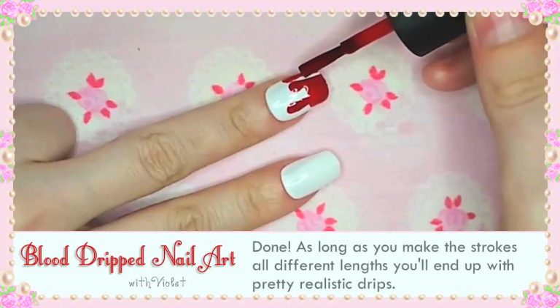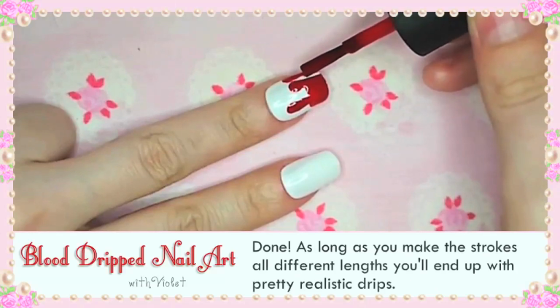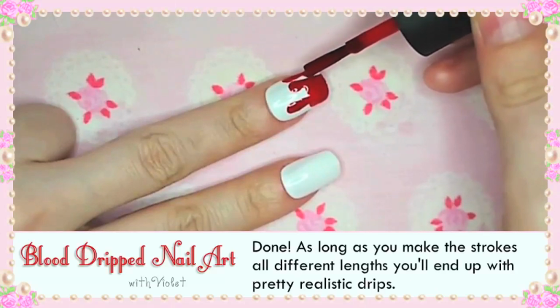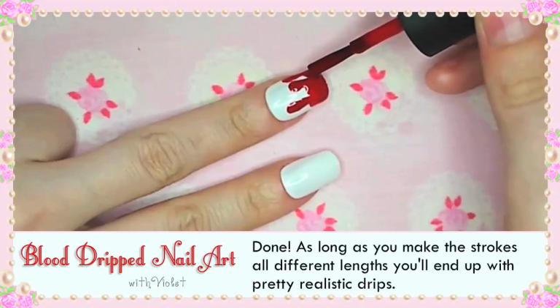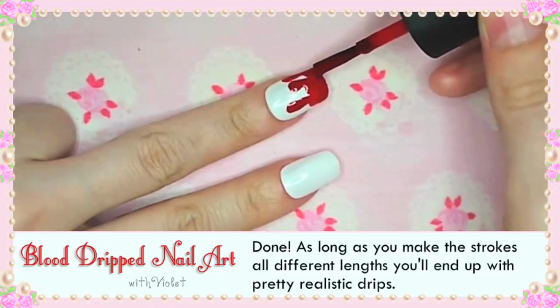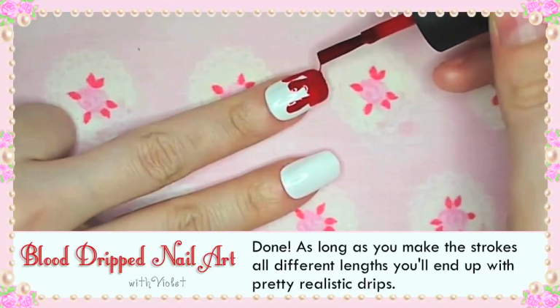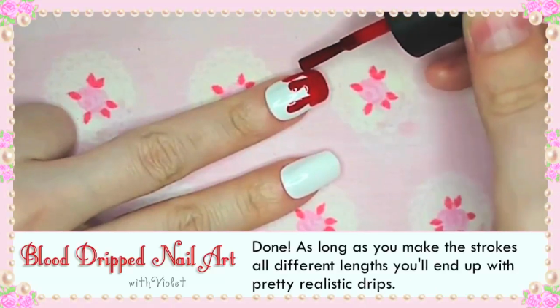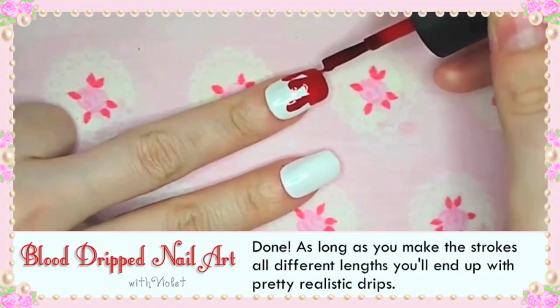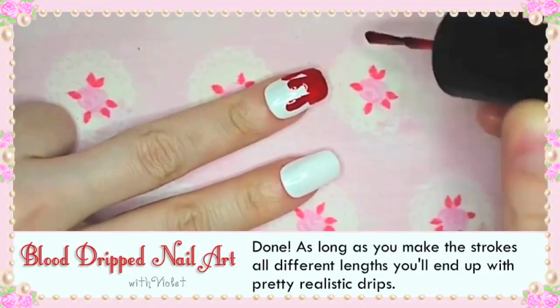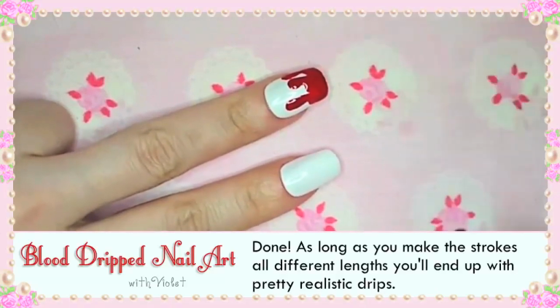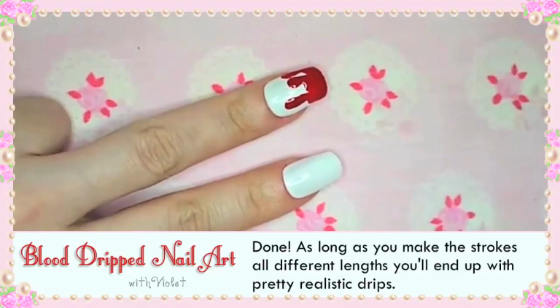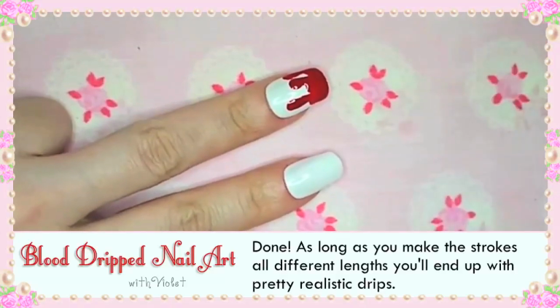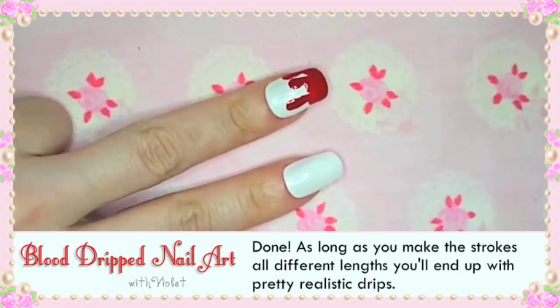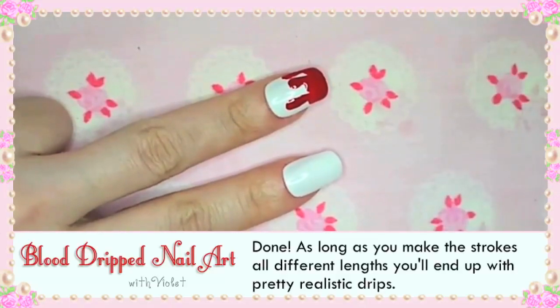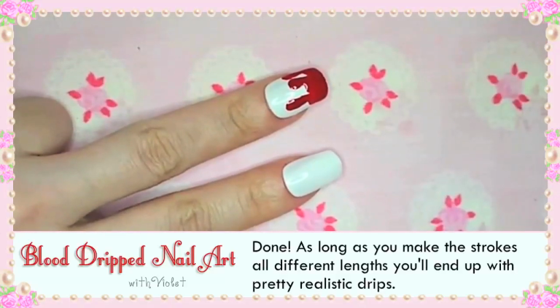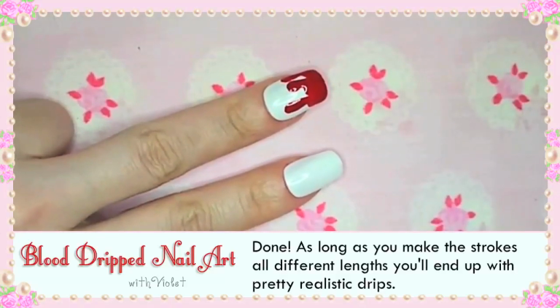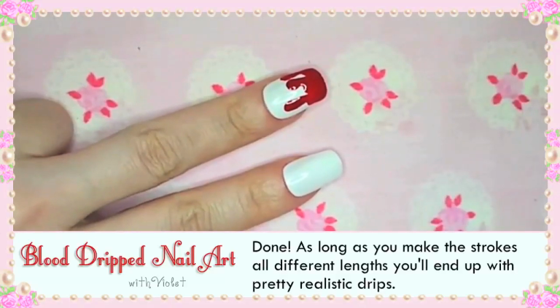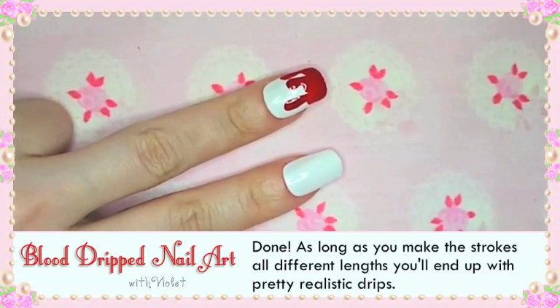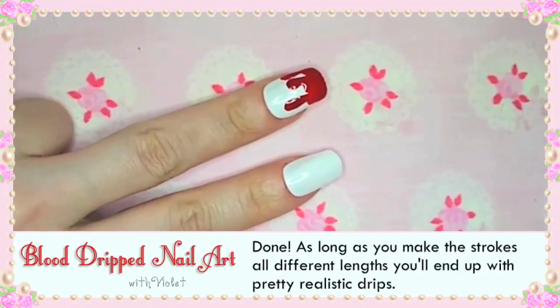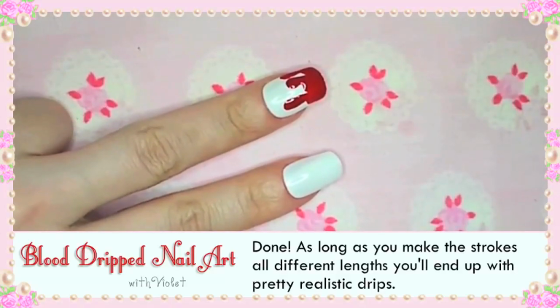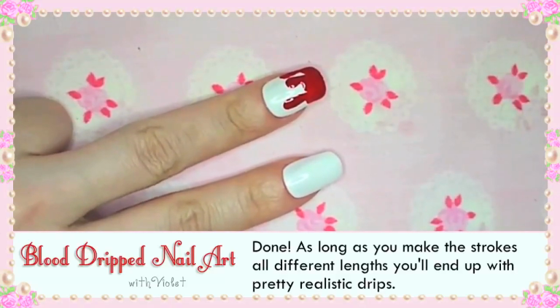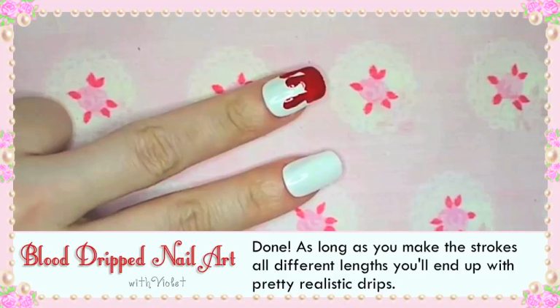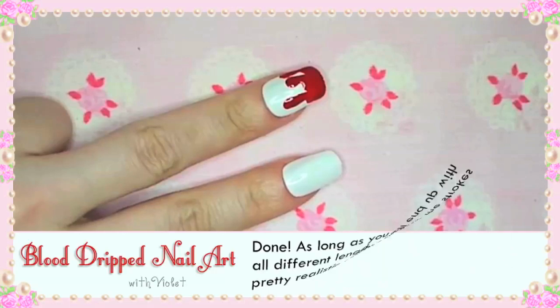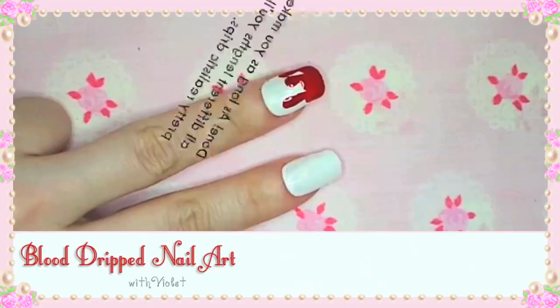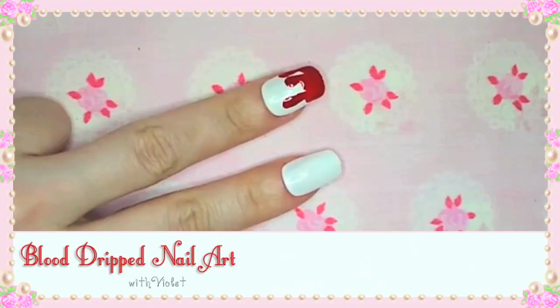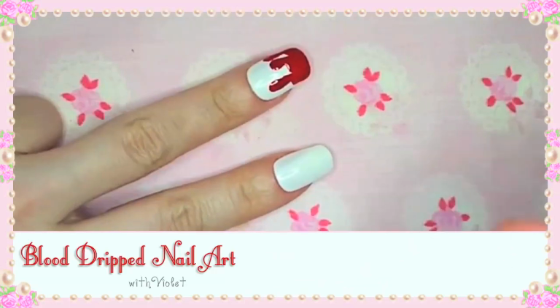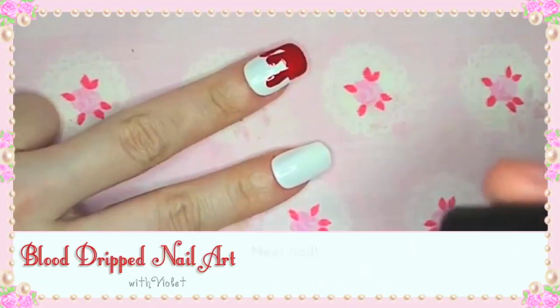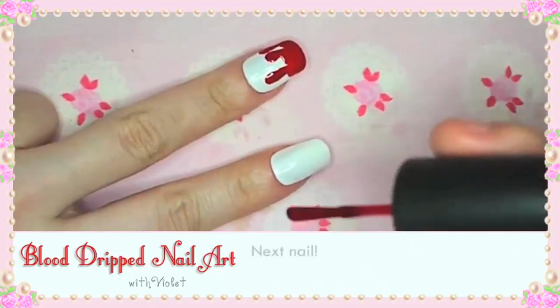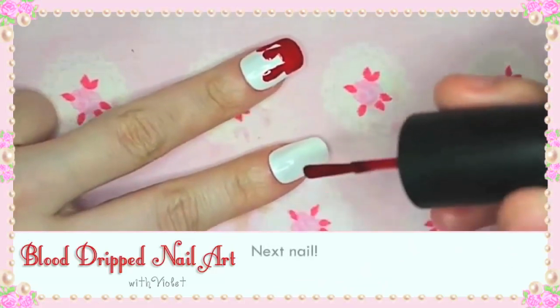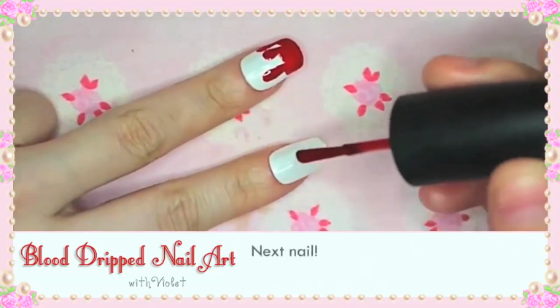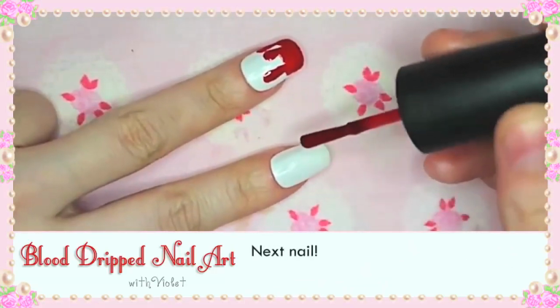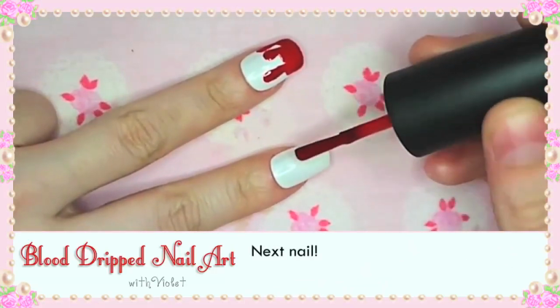Done! As long as you make the strokes all different lengths you'll end up with realistic drips. Next nail!